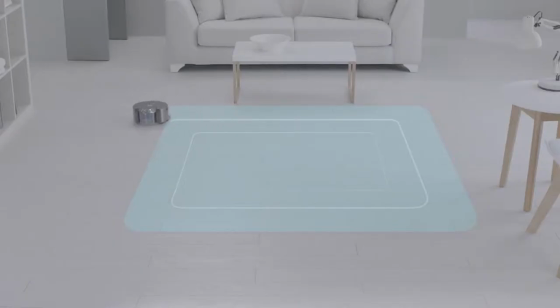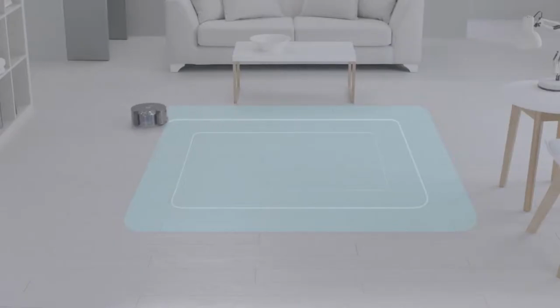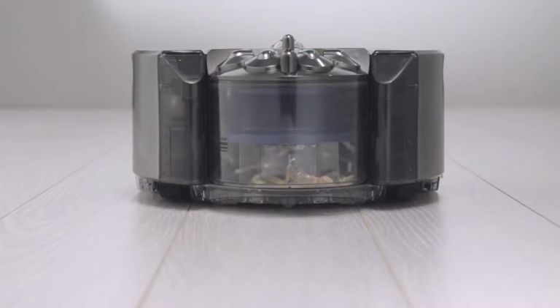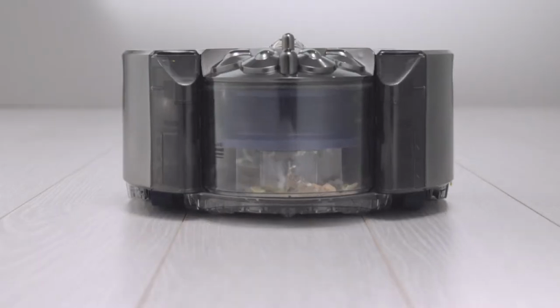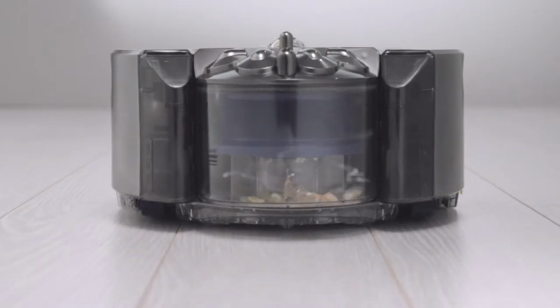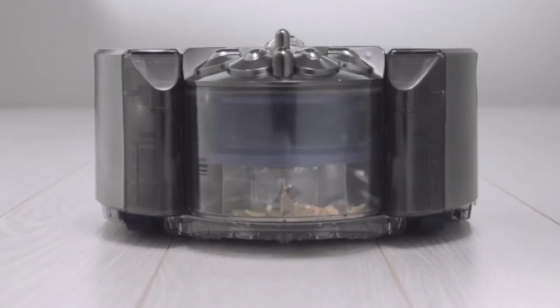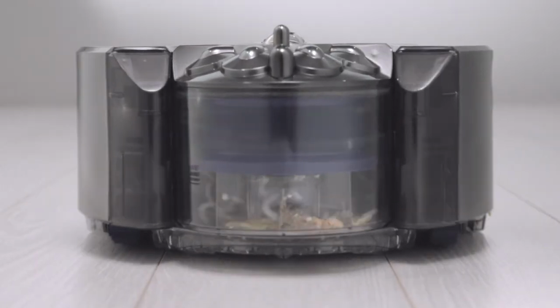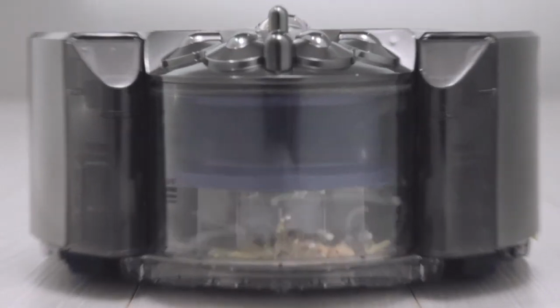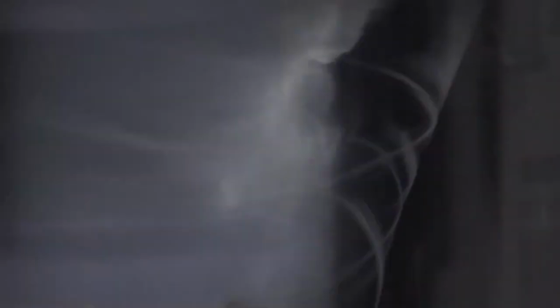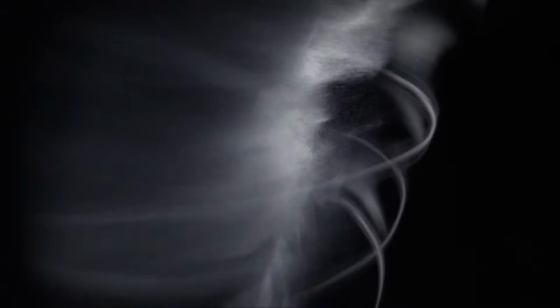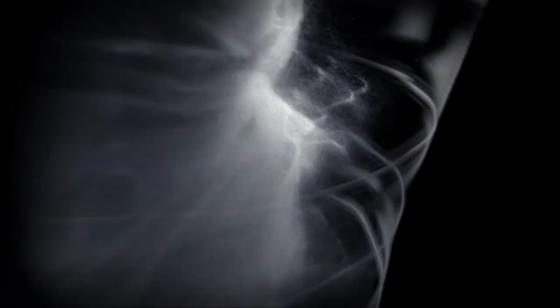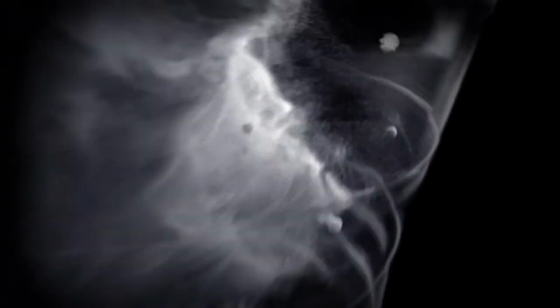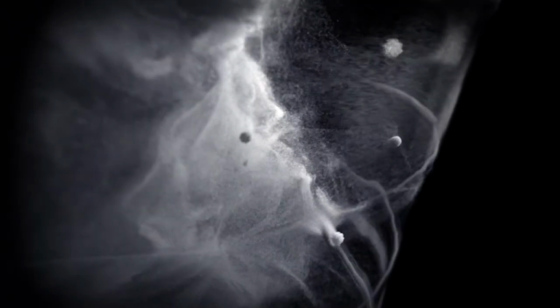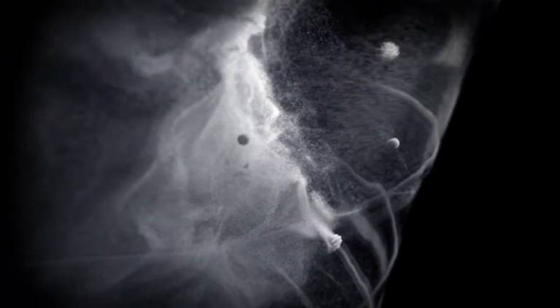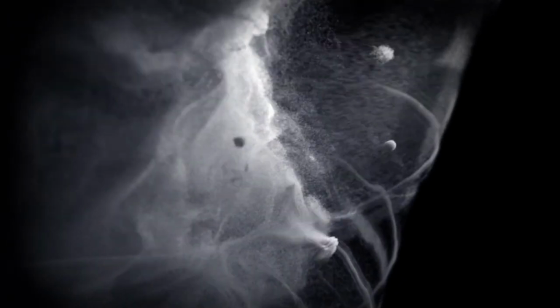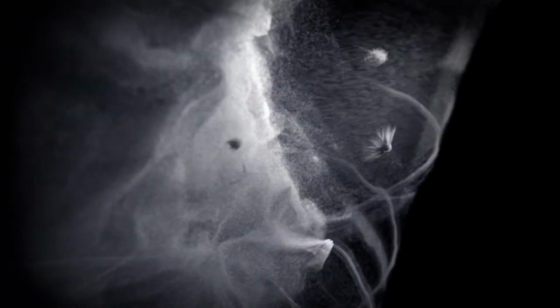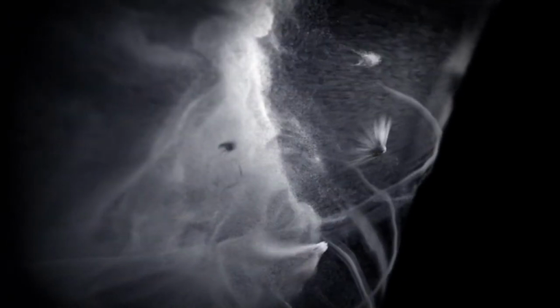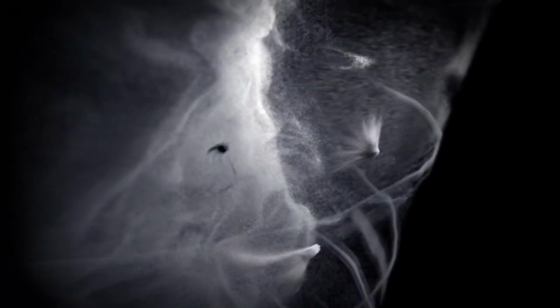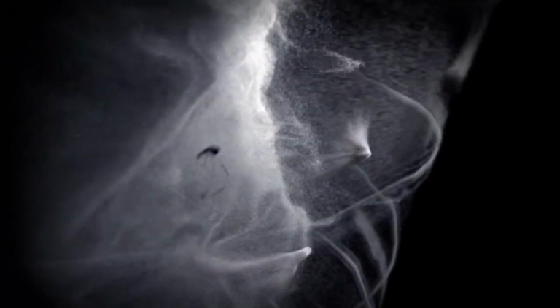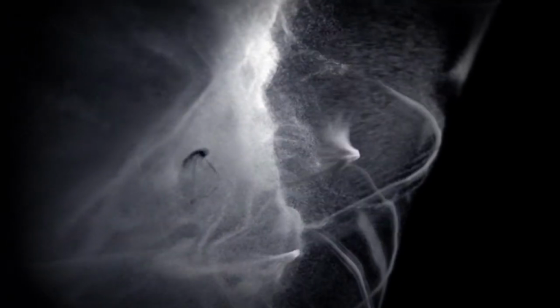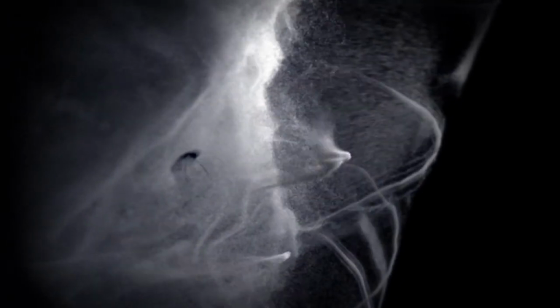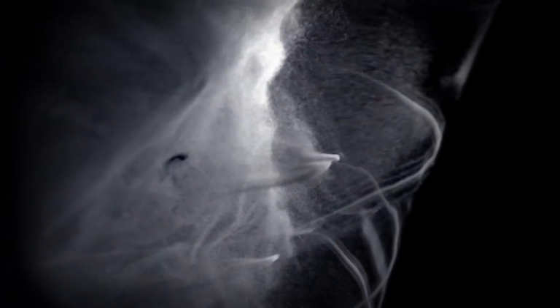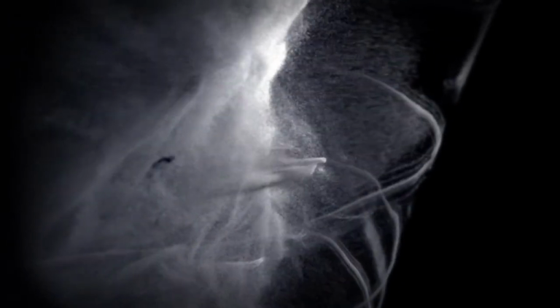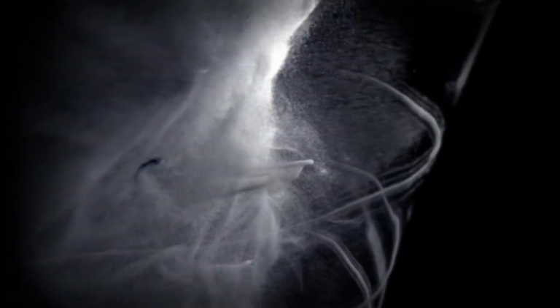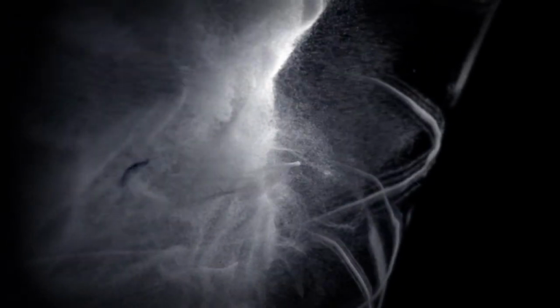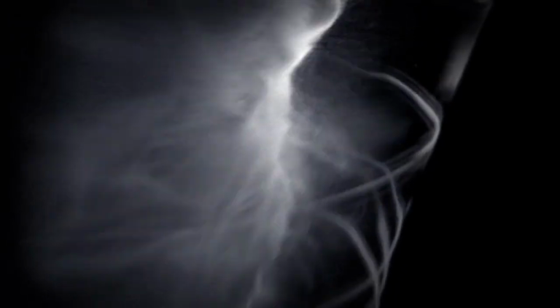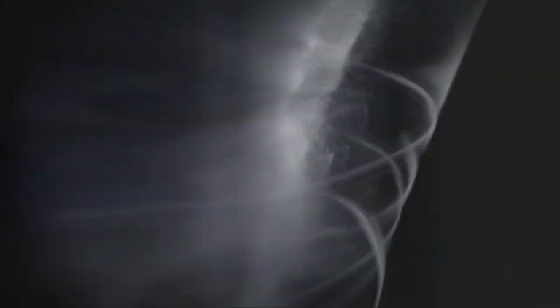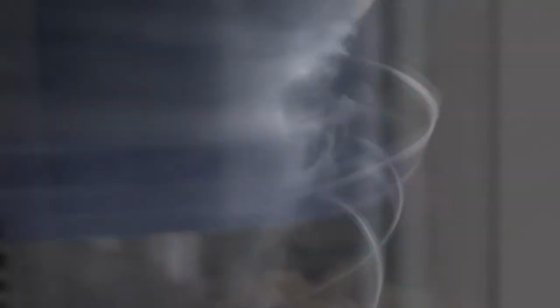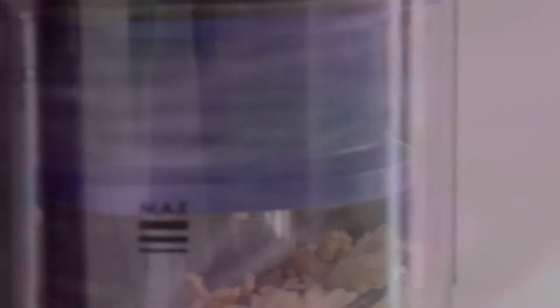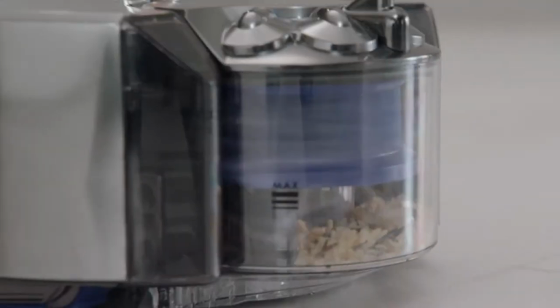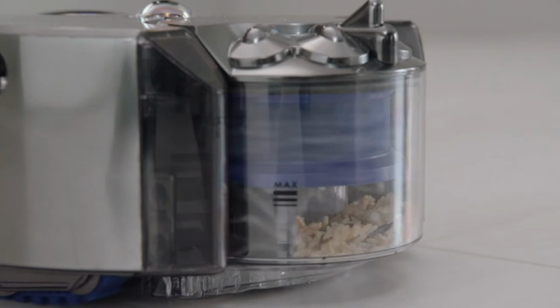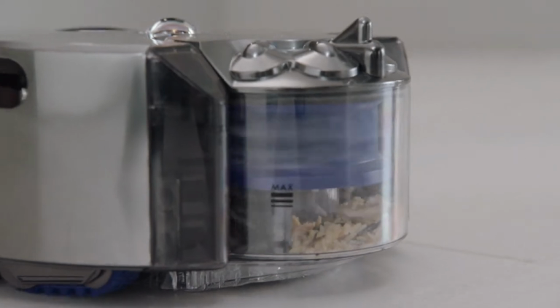Patented Radial Route Cyclone technology generates powerful centrifugal forces to fling dust out of the air and into the bin.